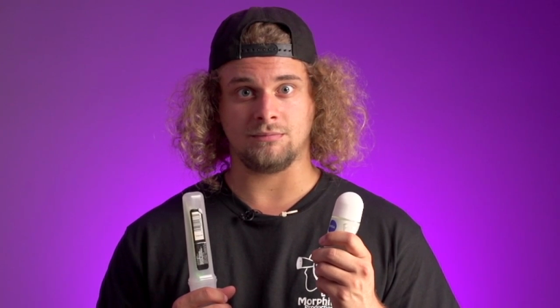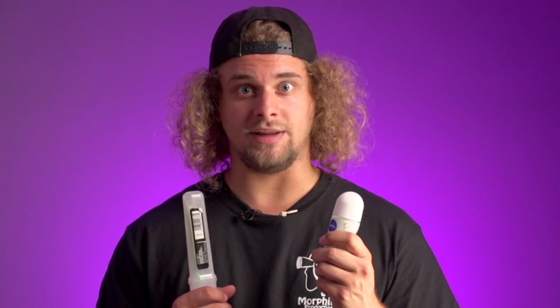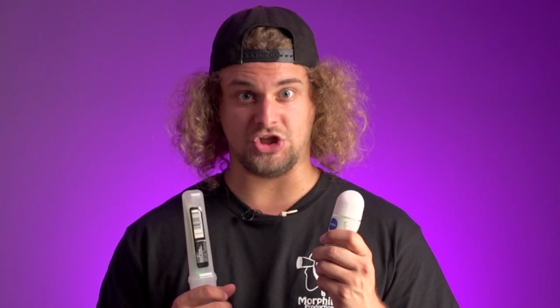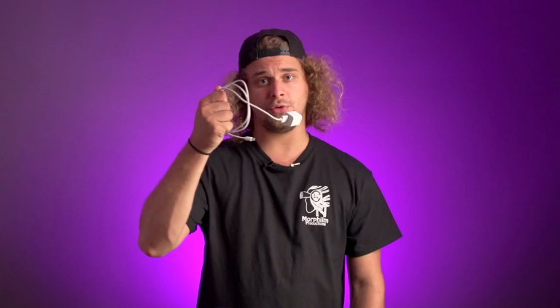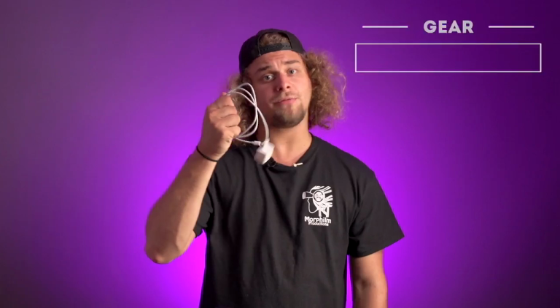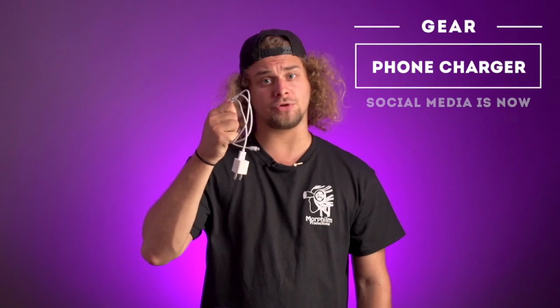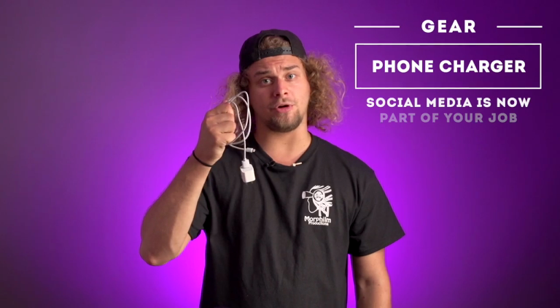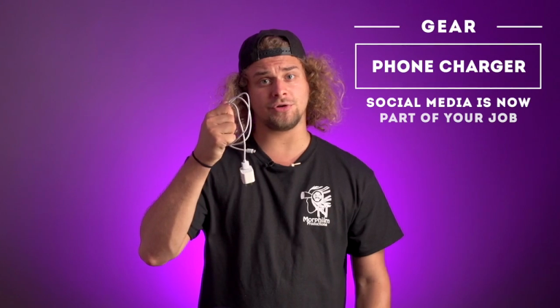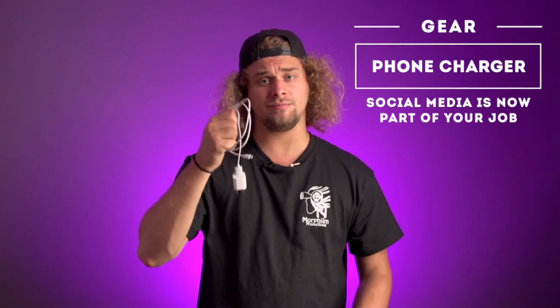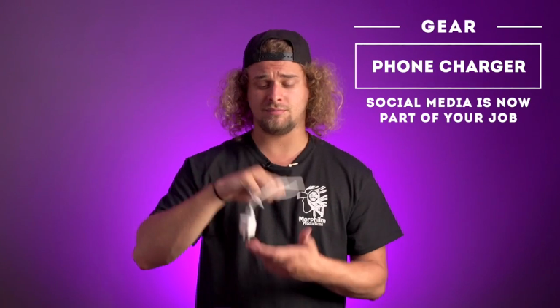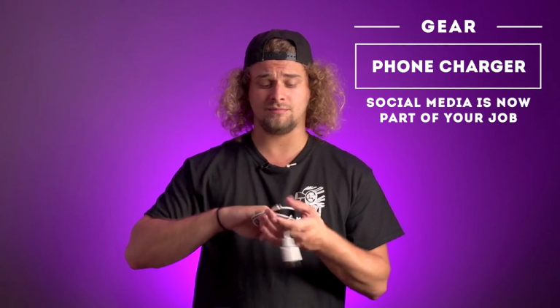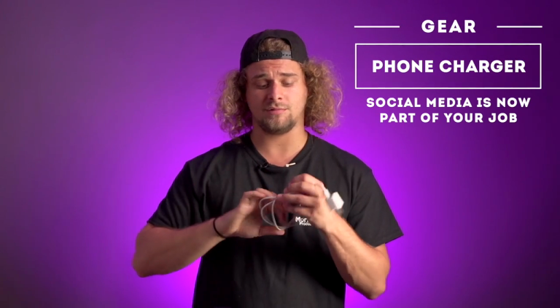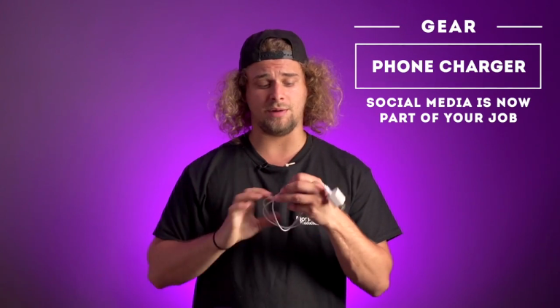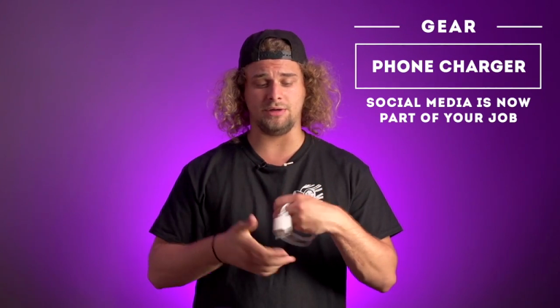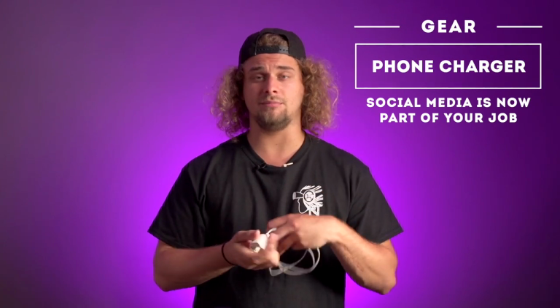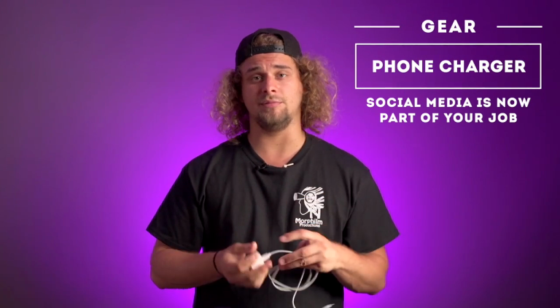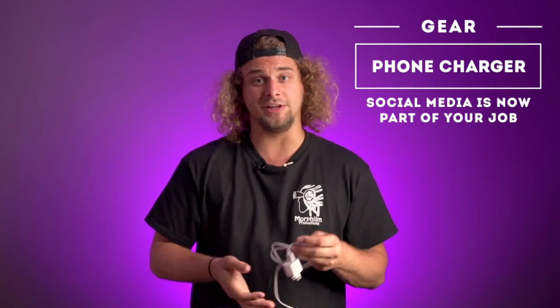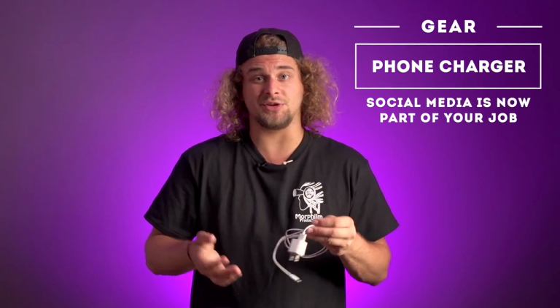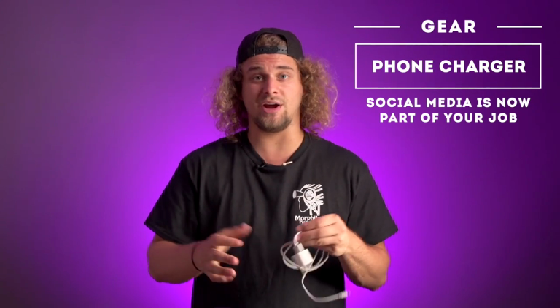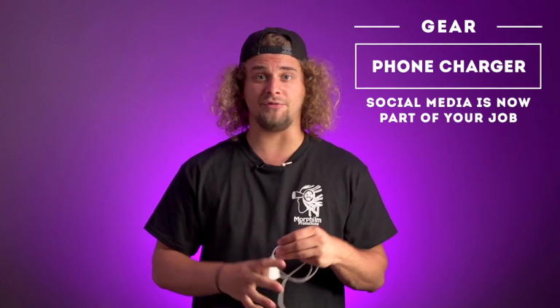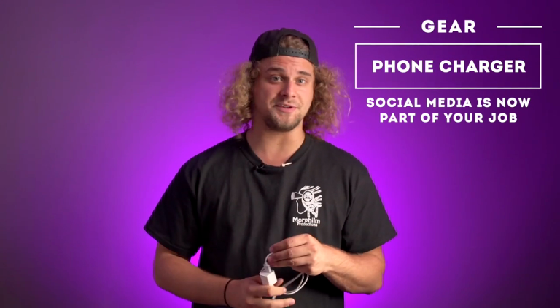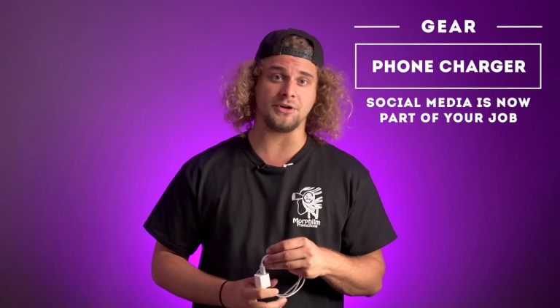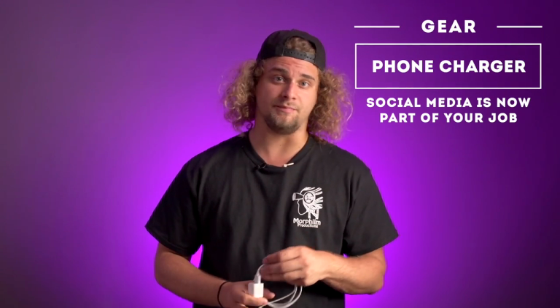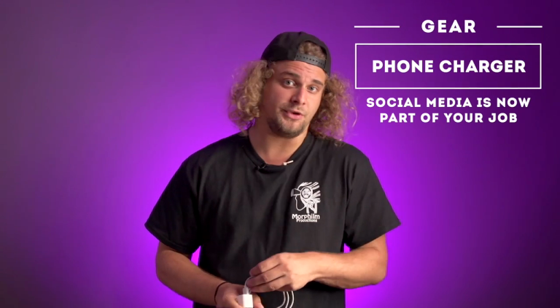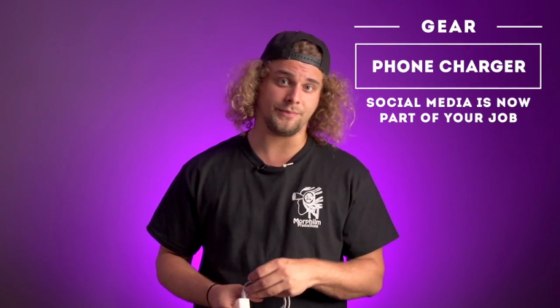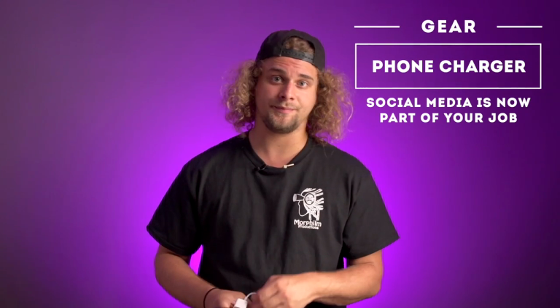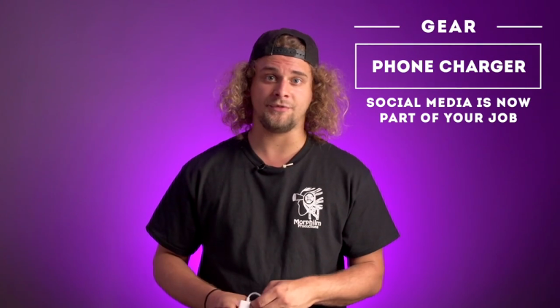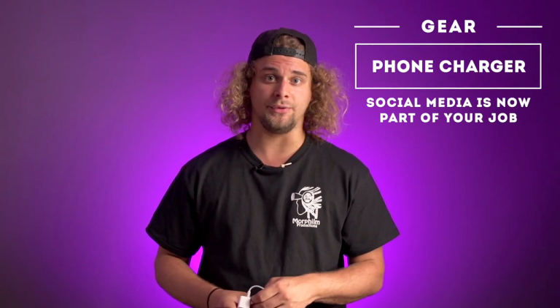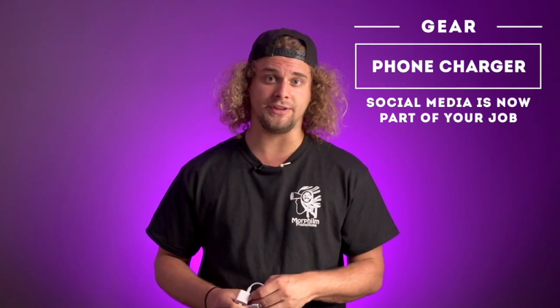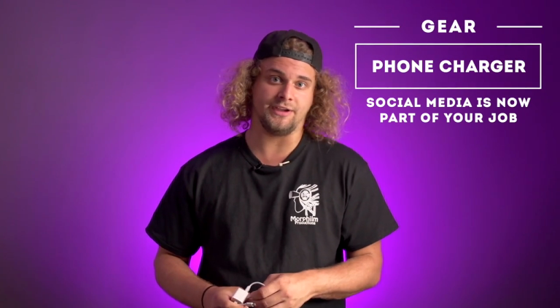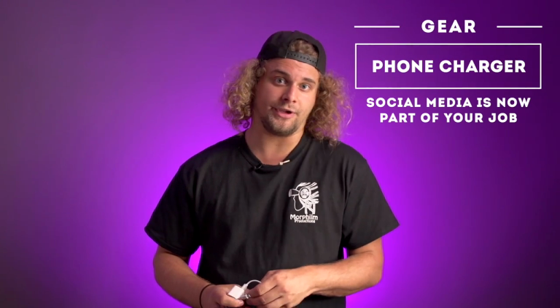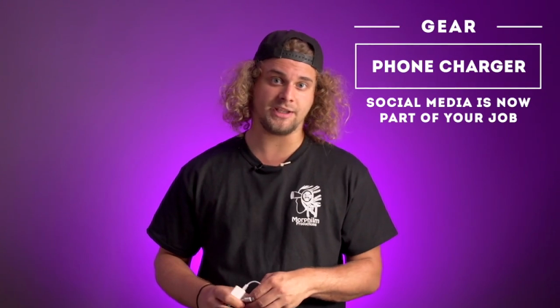Your phone charger. I mean — Instagram, Facebook, you know, if you want to get the other gigs.